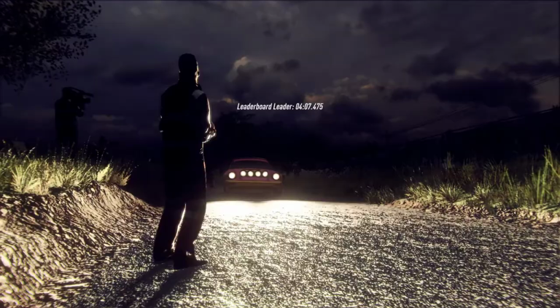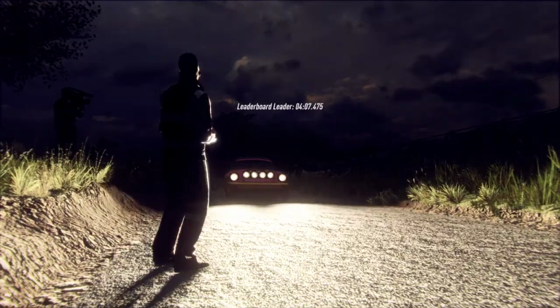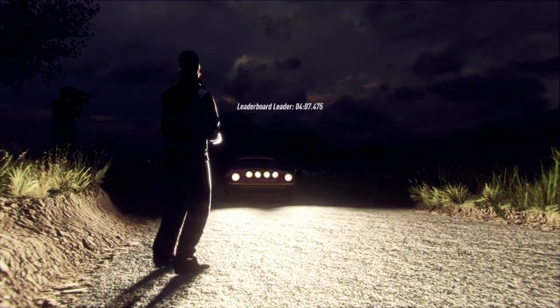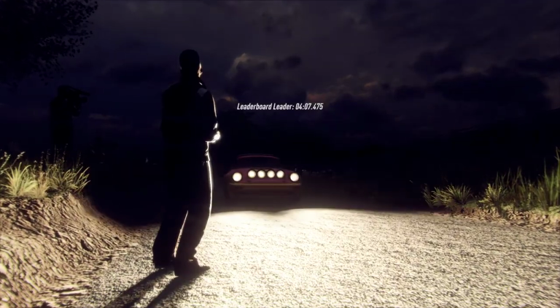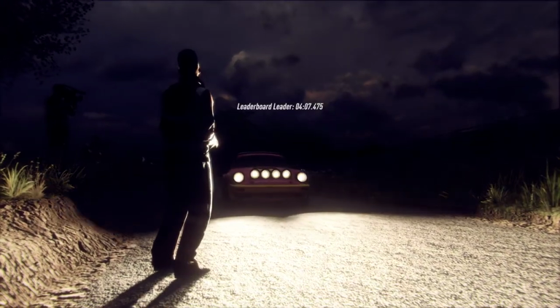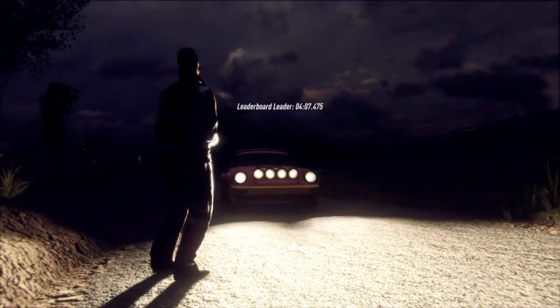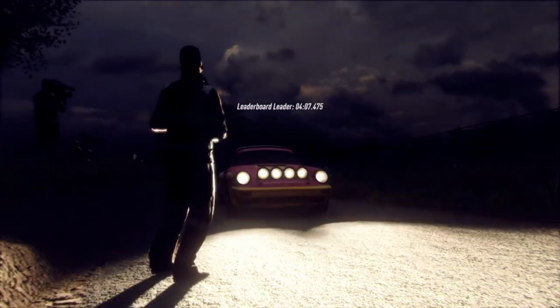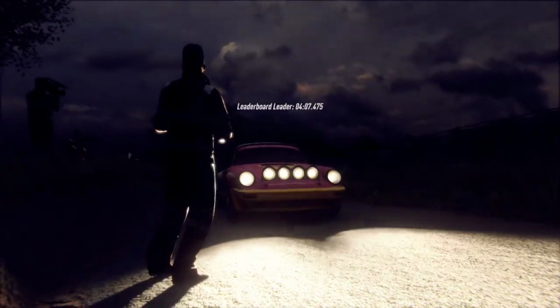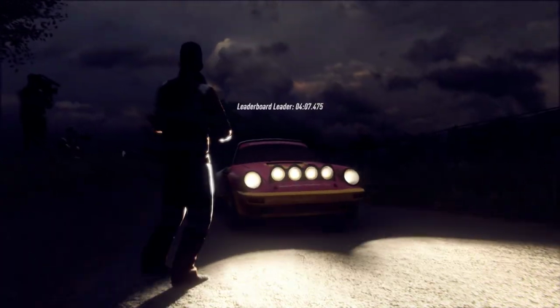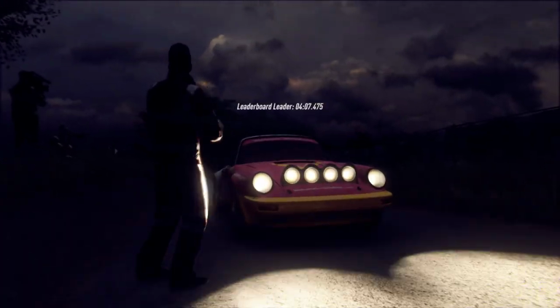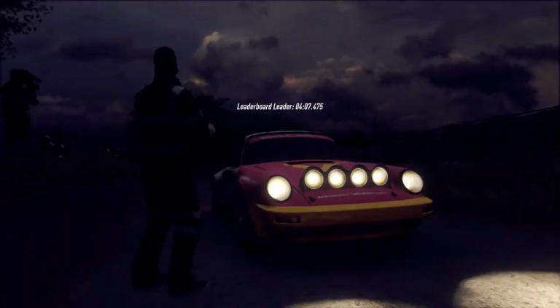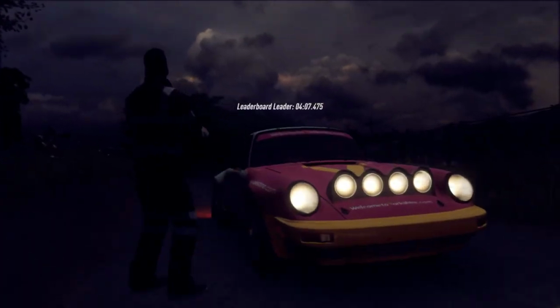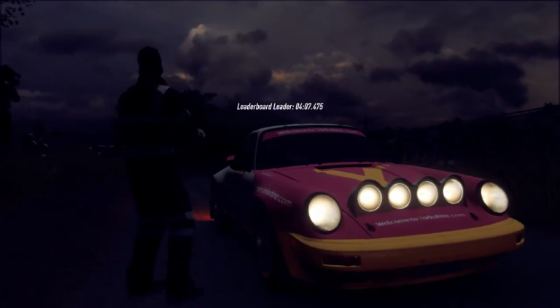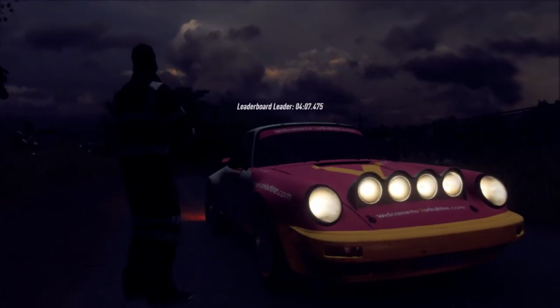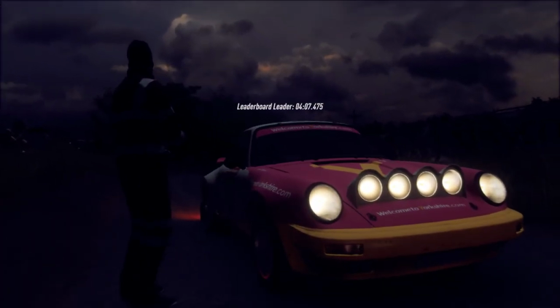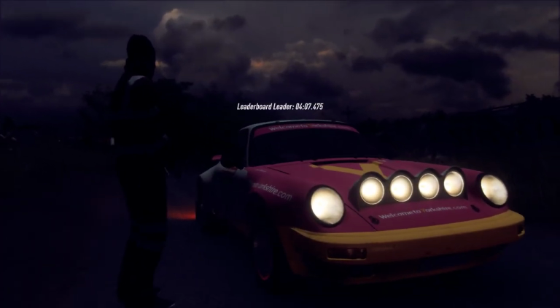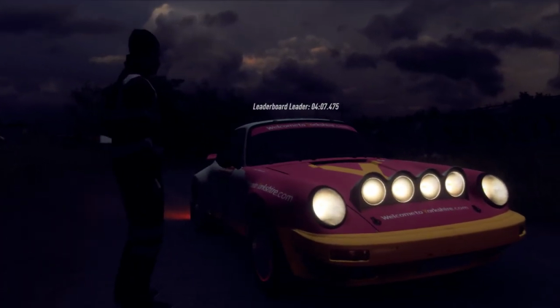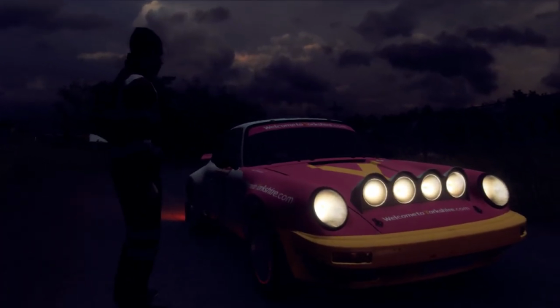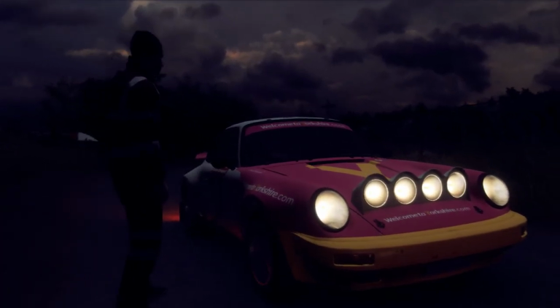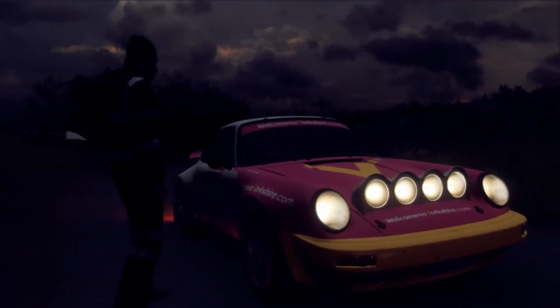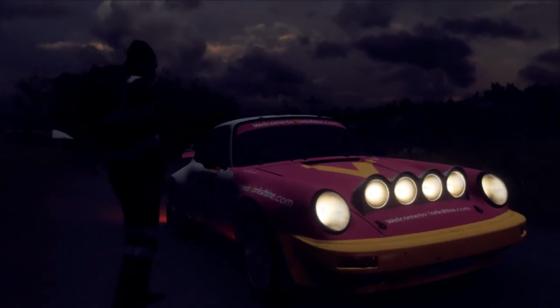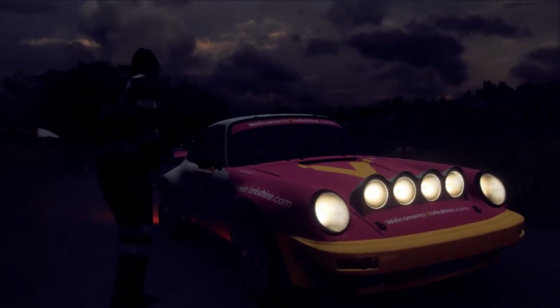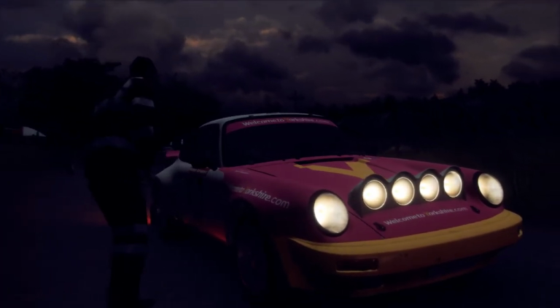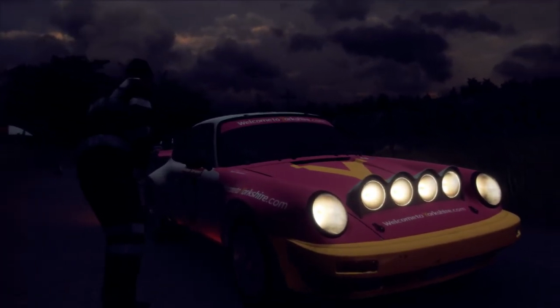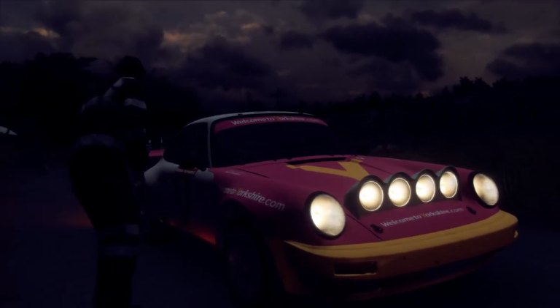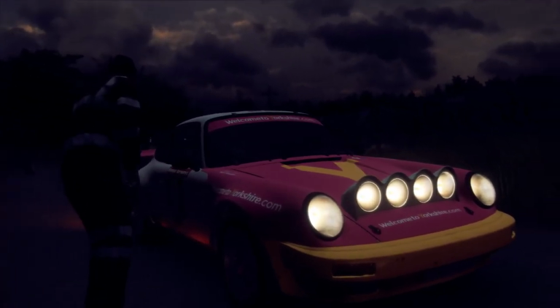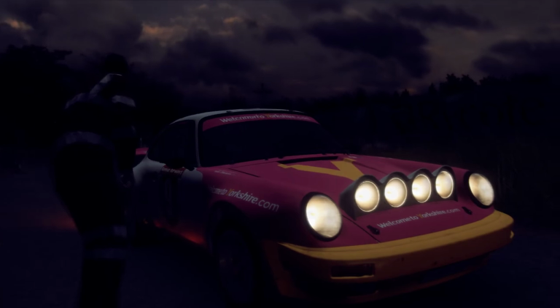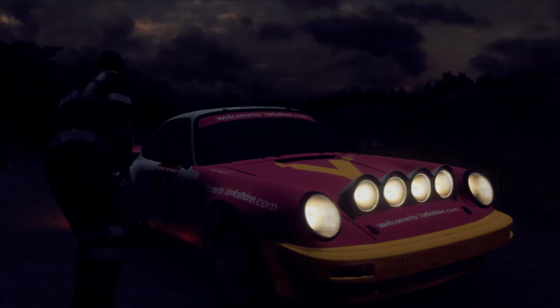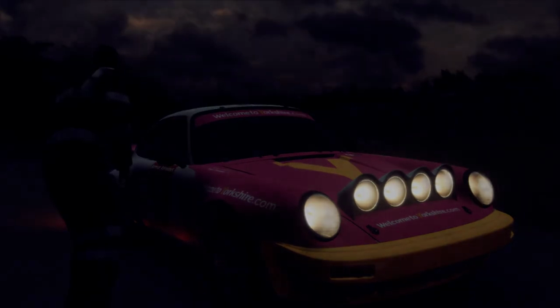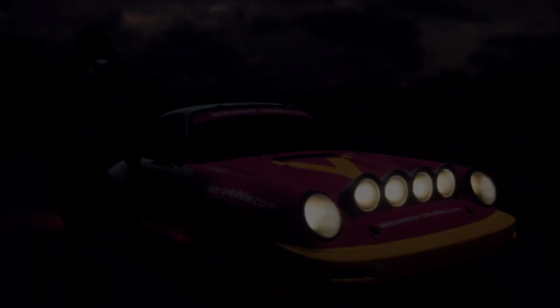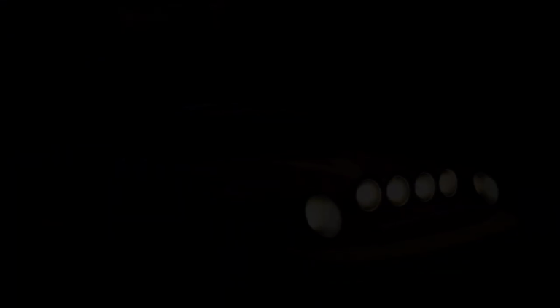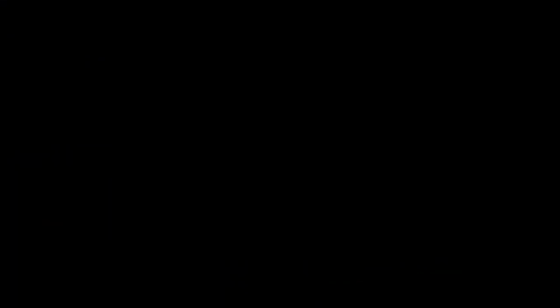Starts flat crest 50, 6 right into 6 left over crest, extra long 60. Good luck.